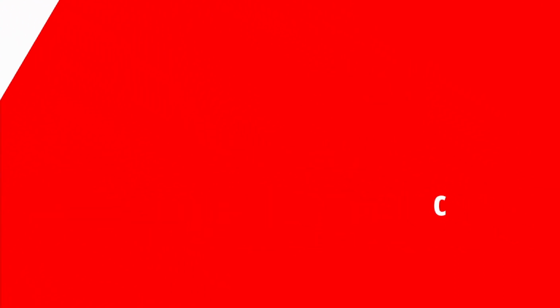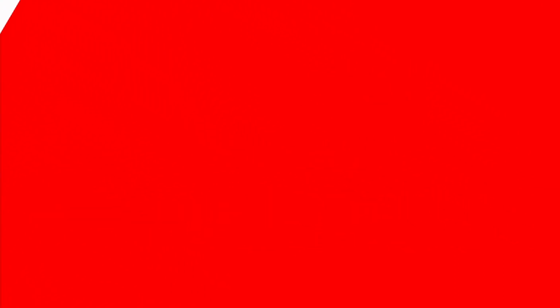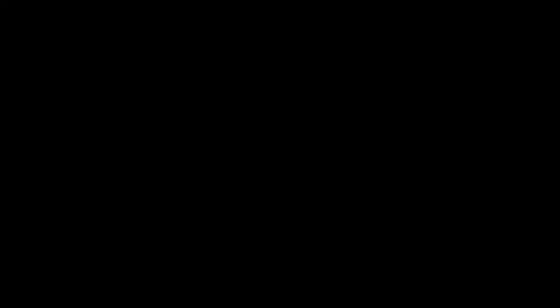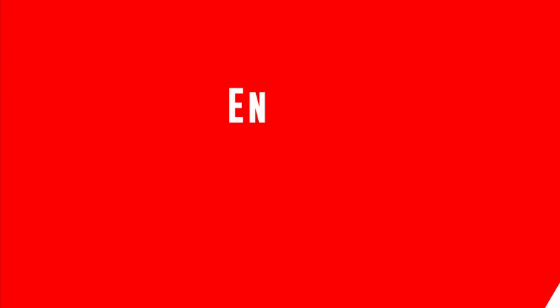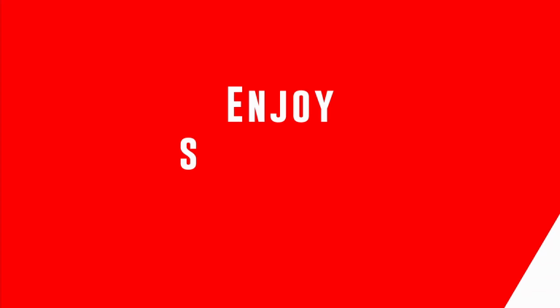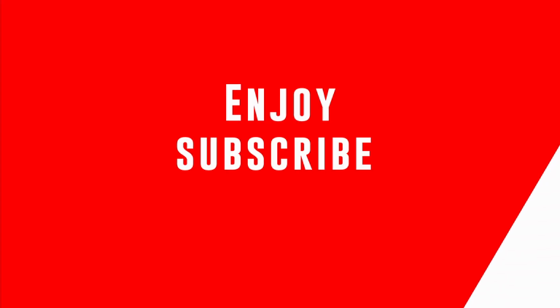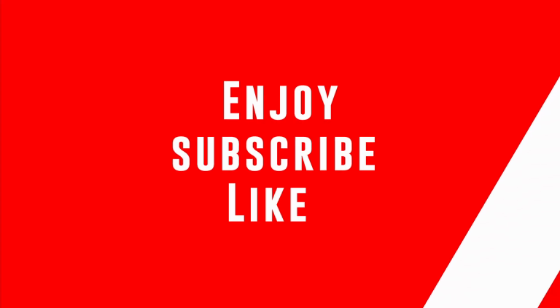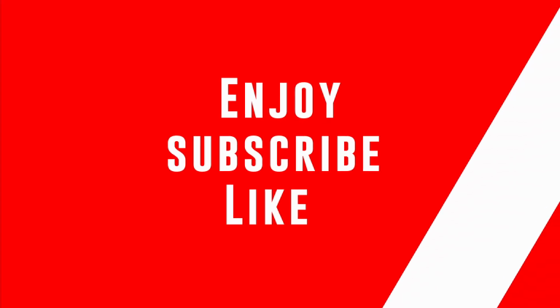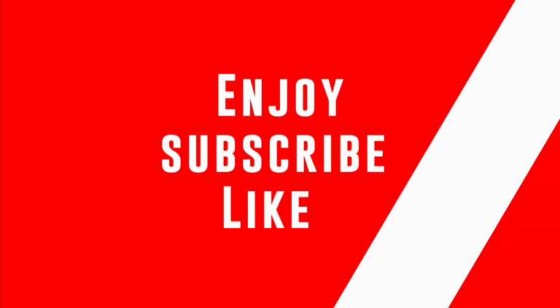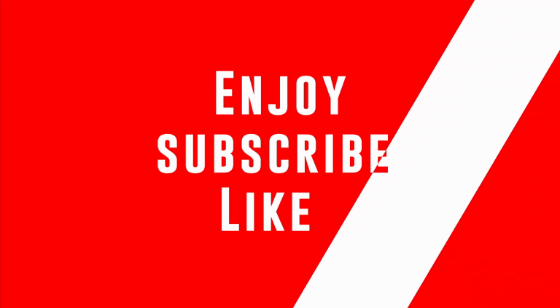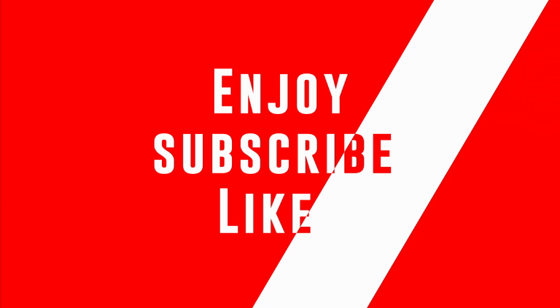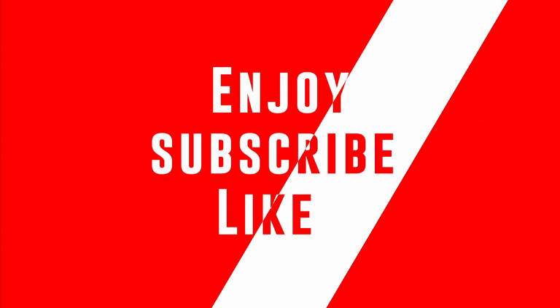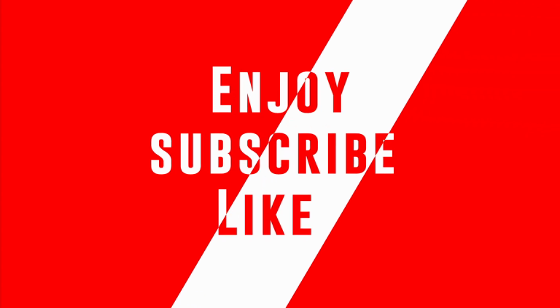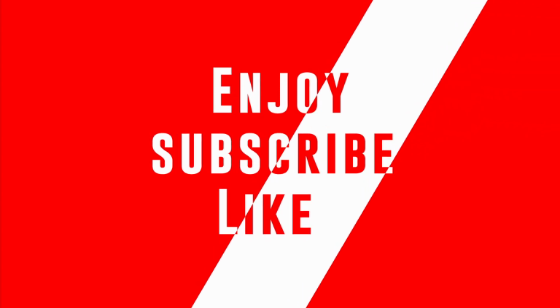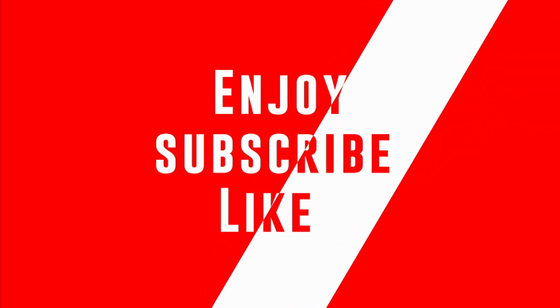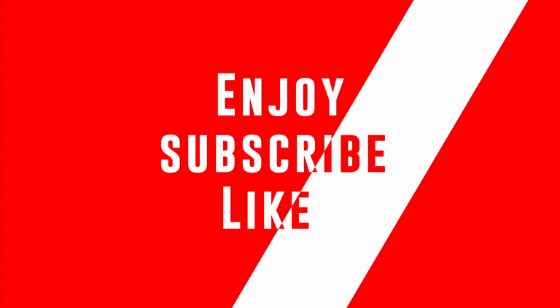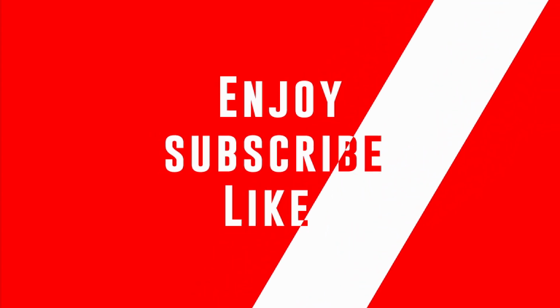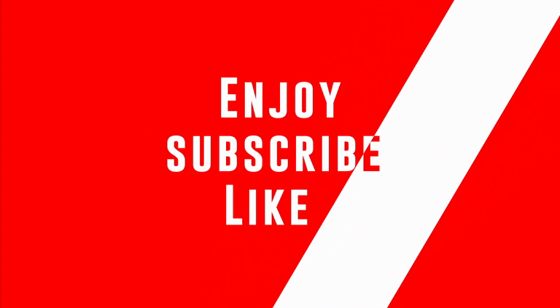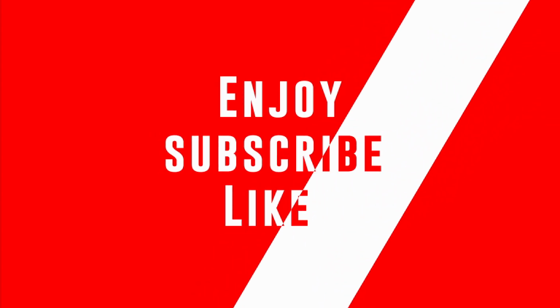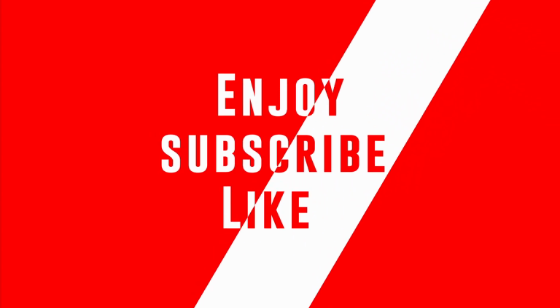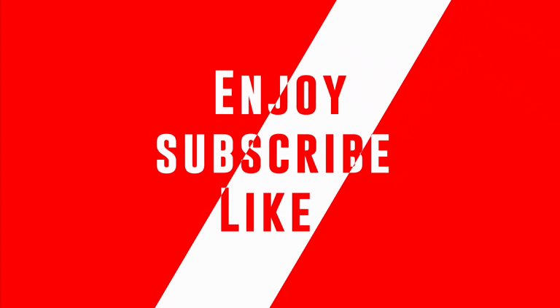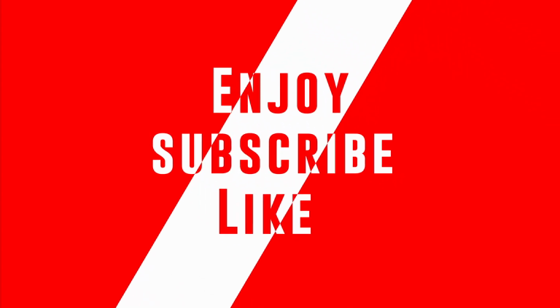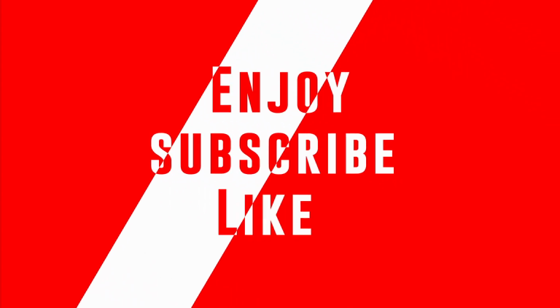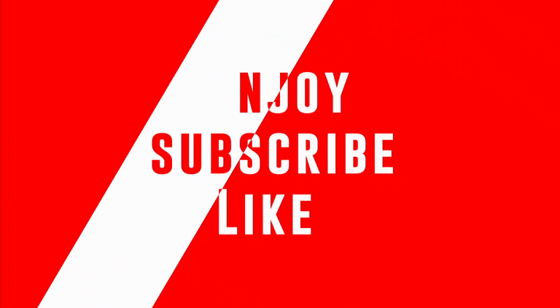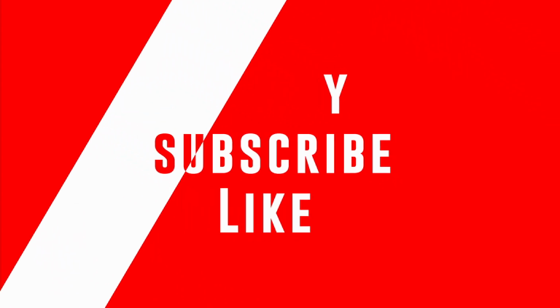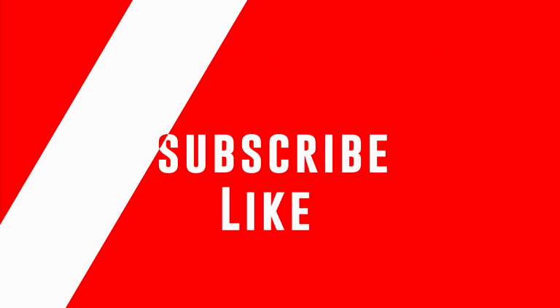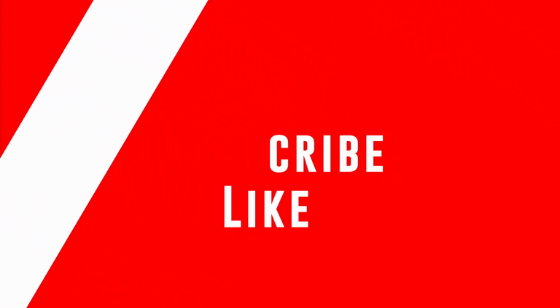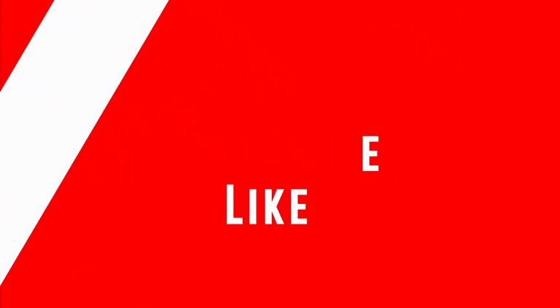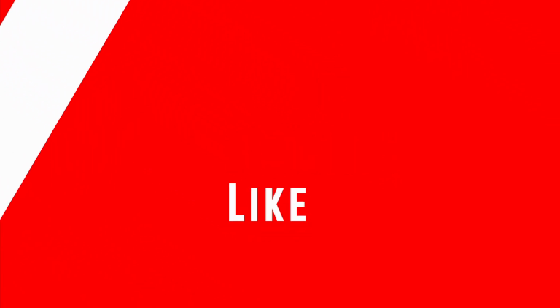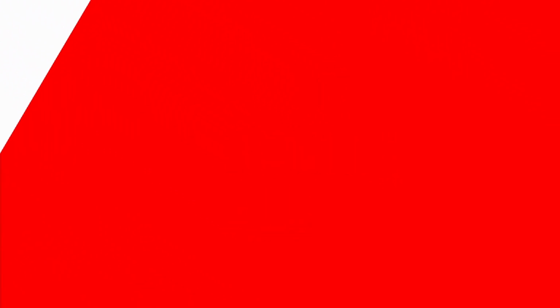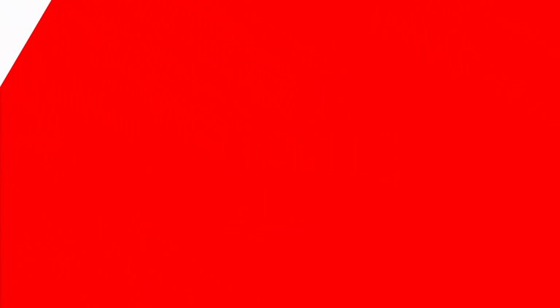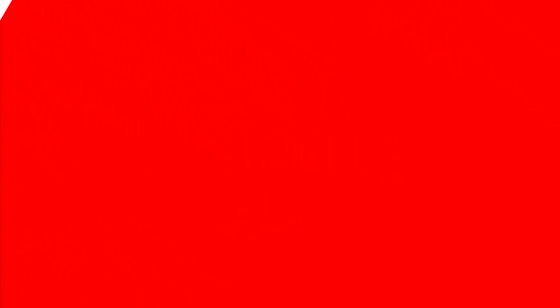Enjoy the video. Don't forget to like and subscribe if you haven't already, and leave a comment with what you would like to see next below.